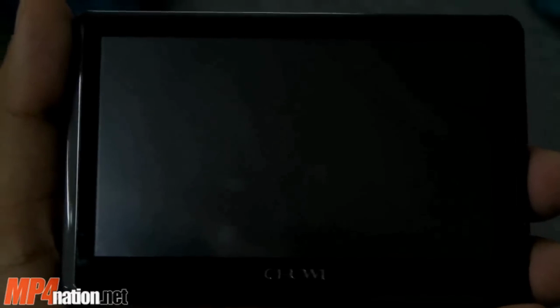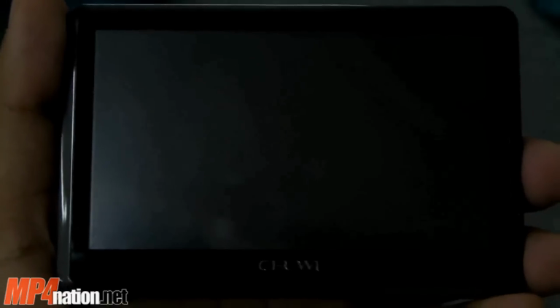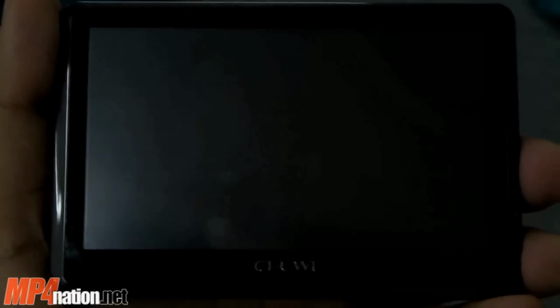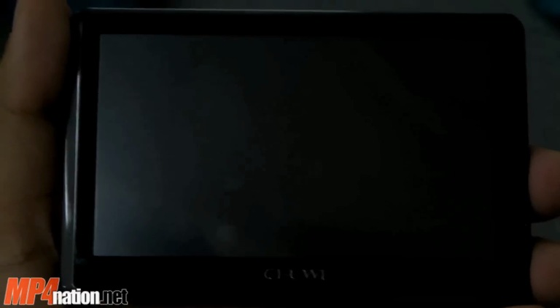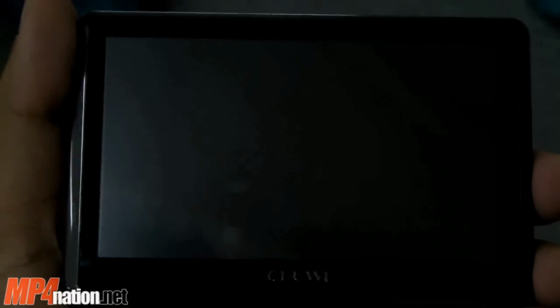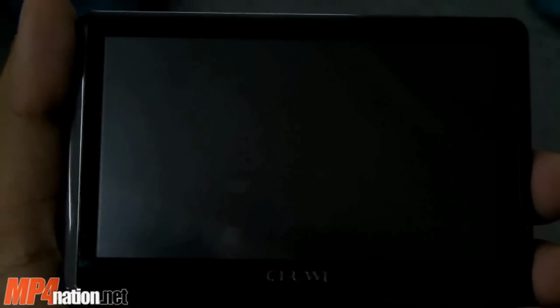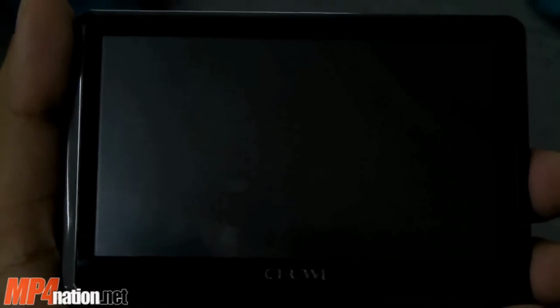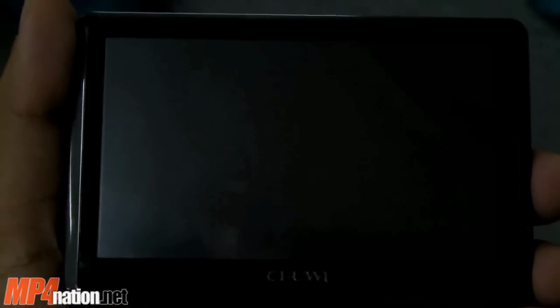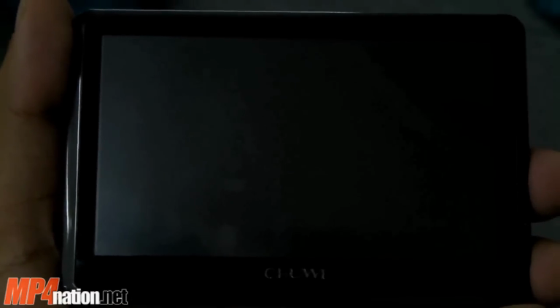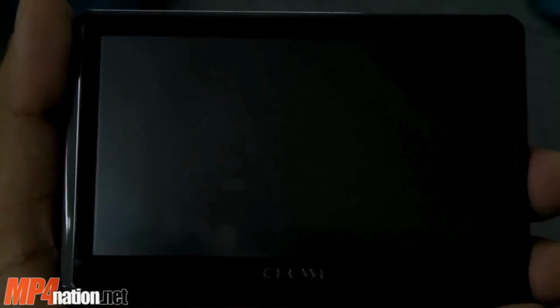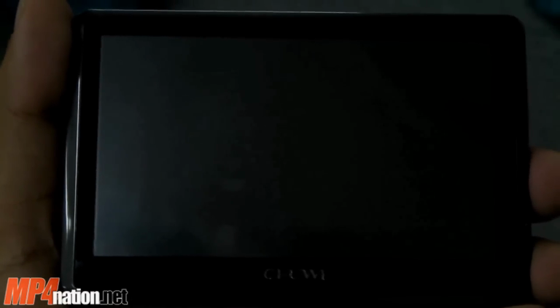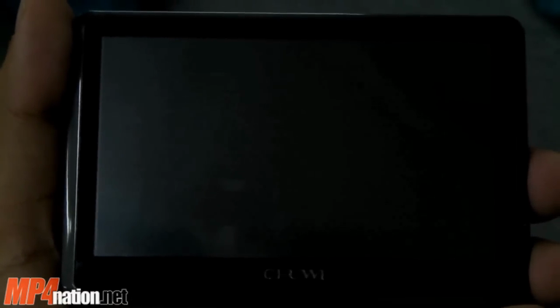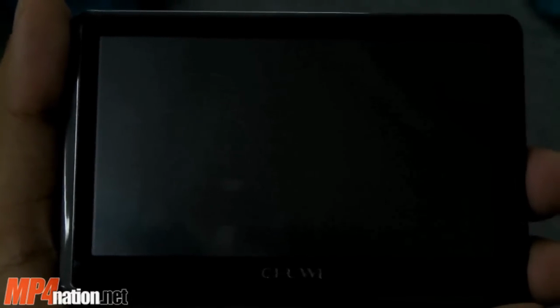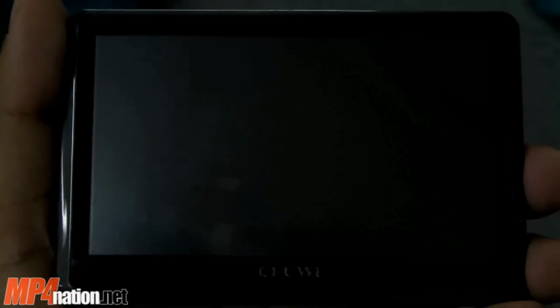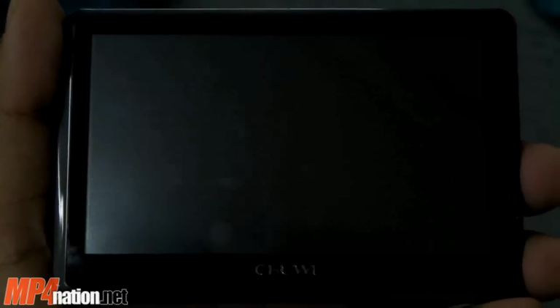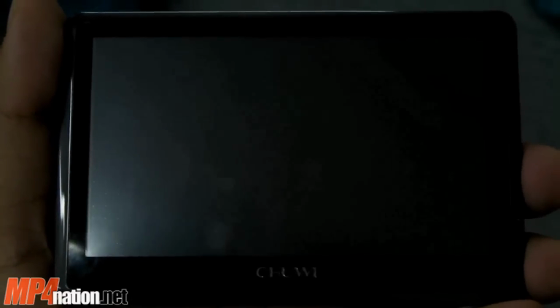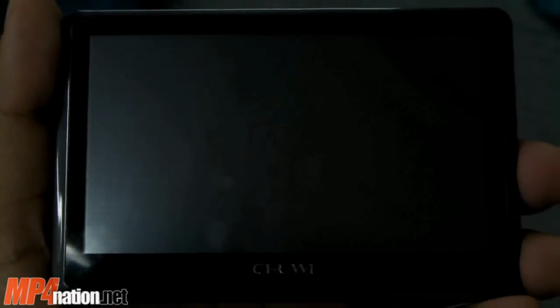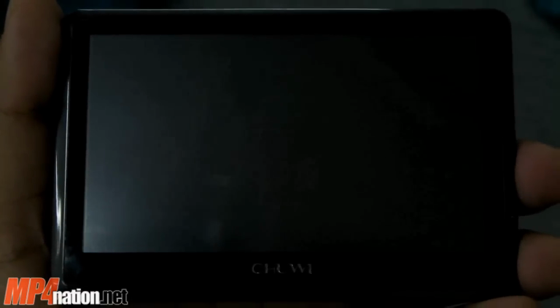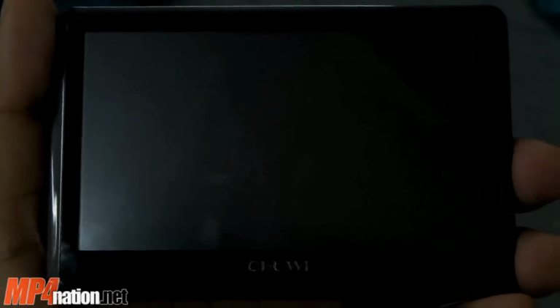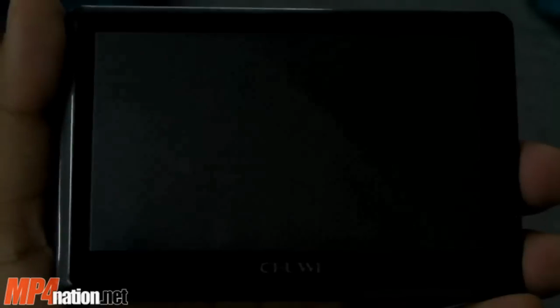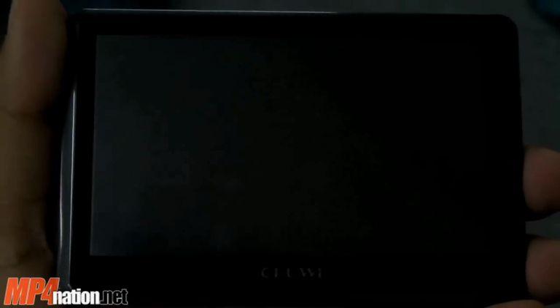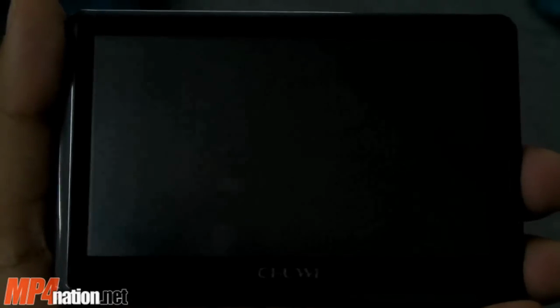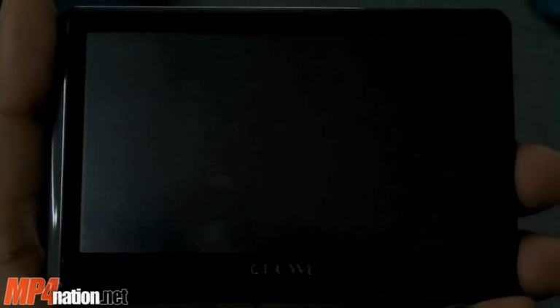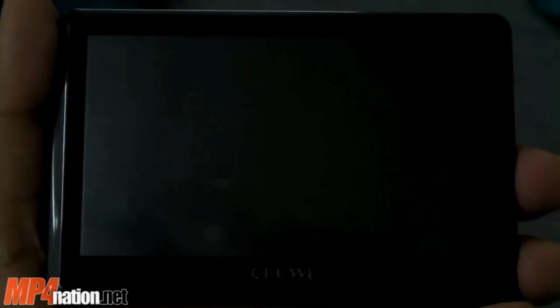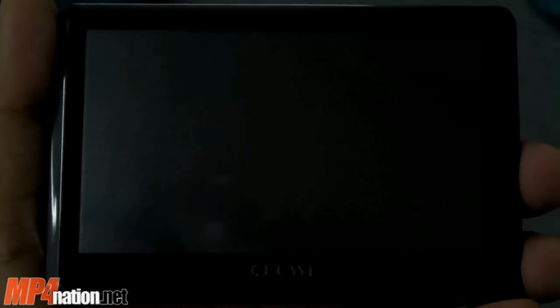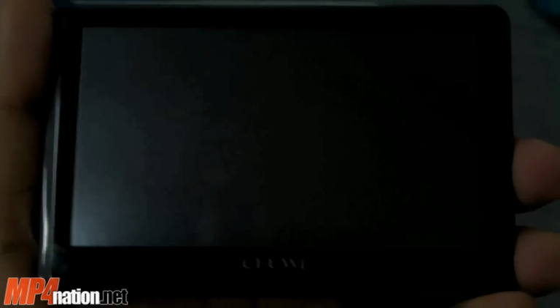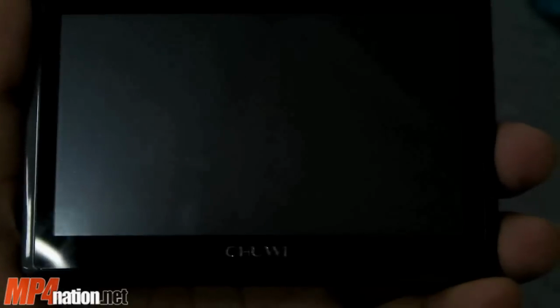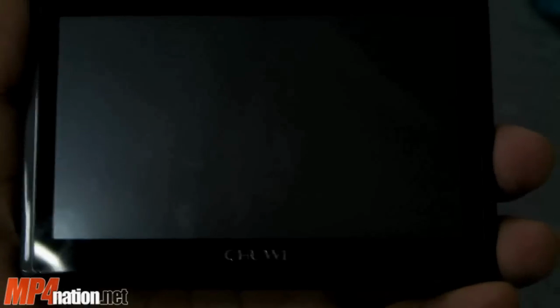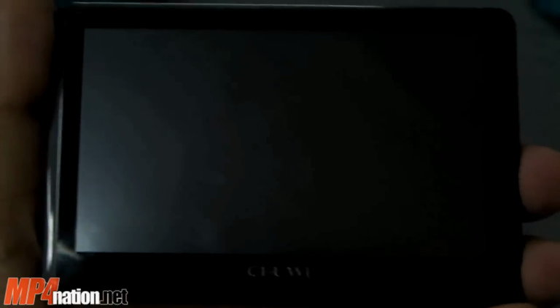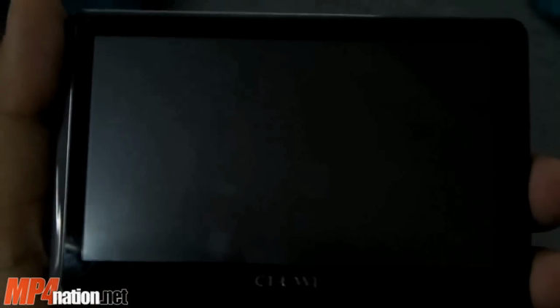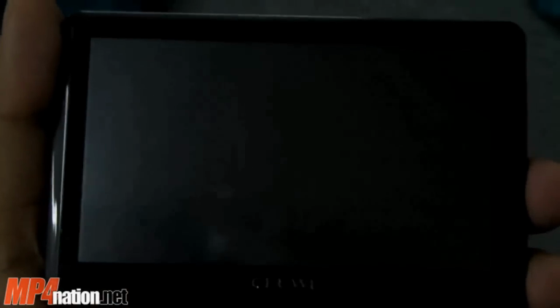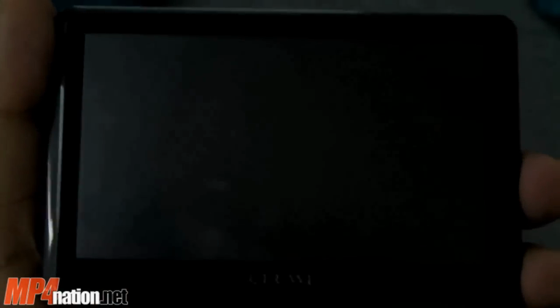Welcome to another mp4nation.net video and review. Today I'm going to demonstrate the new Chewy P7L Touch media player.